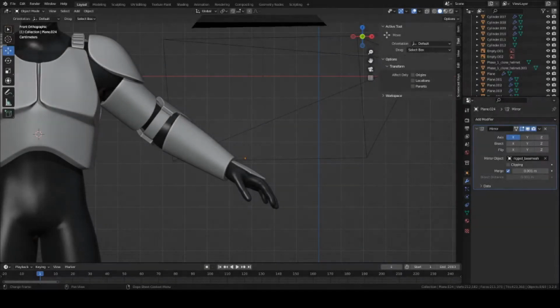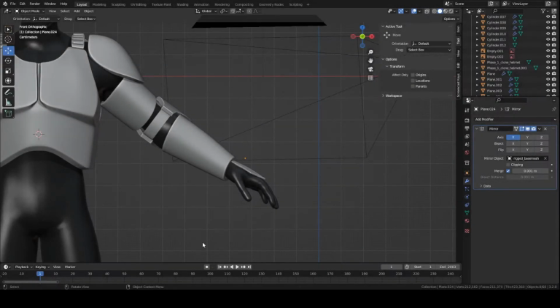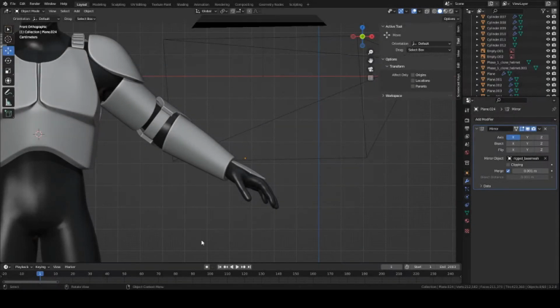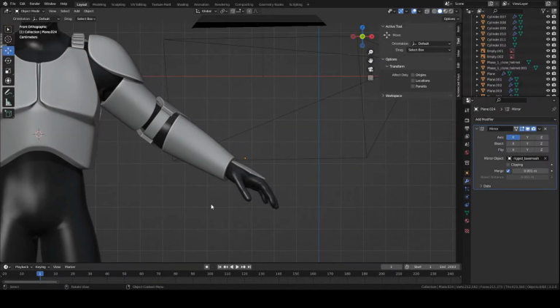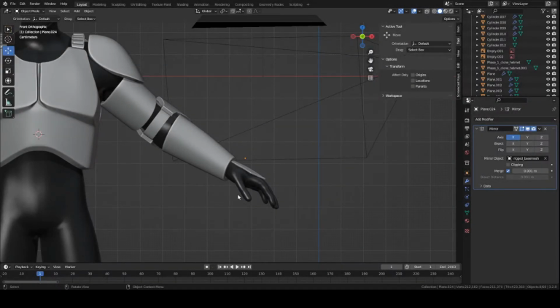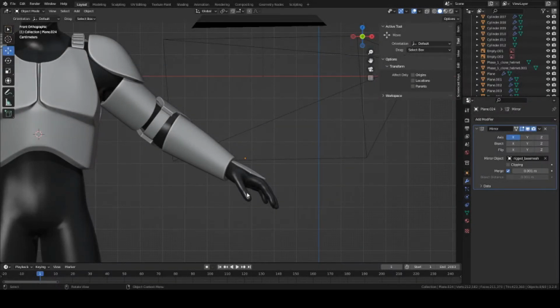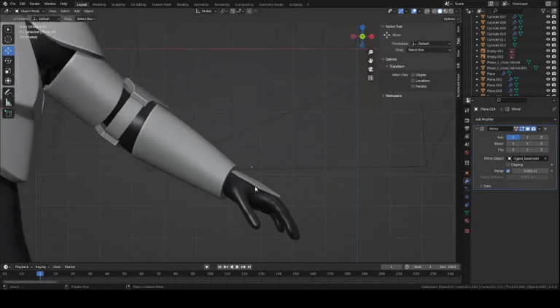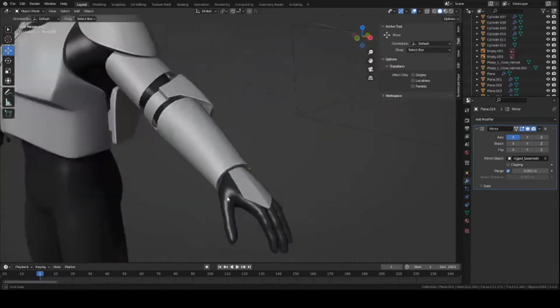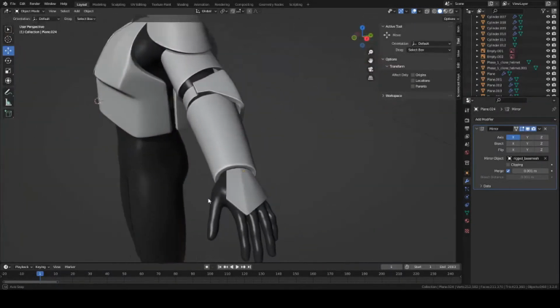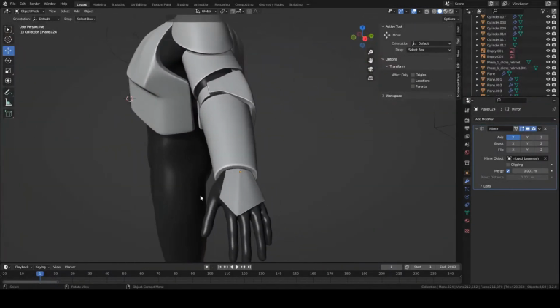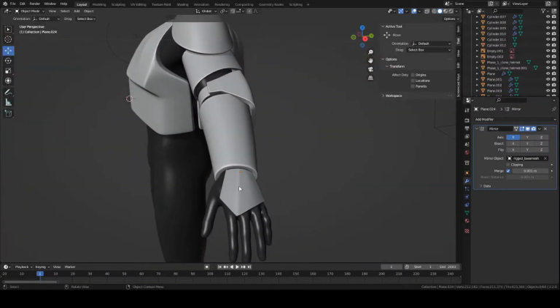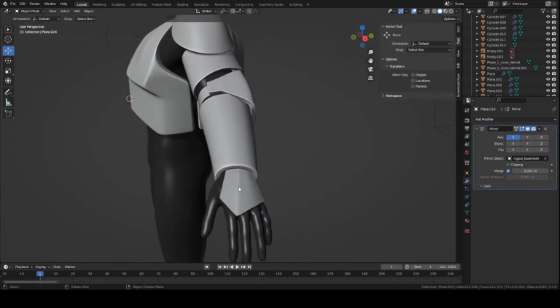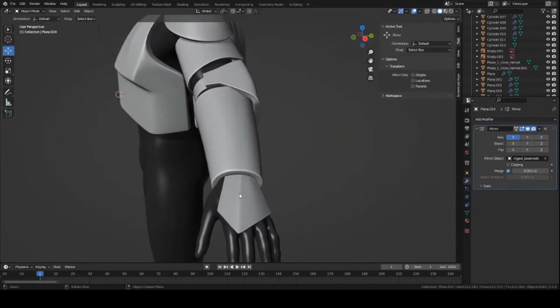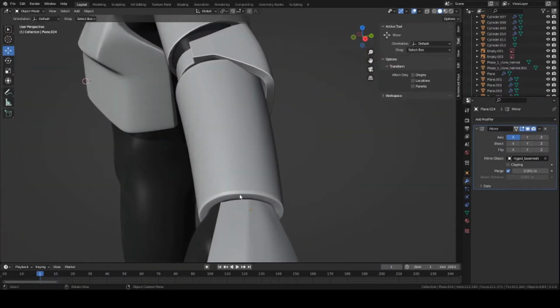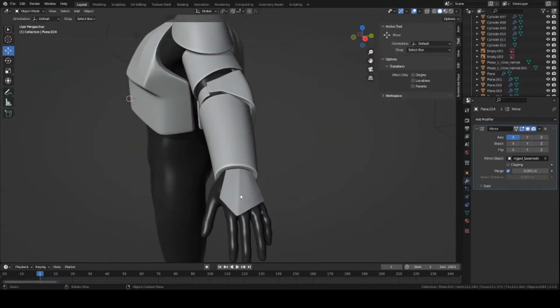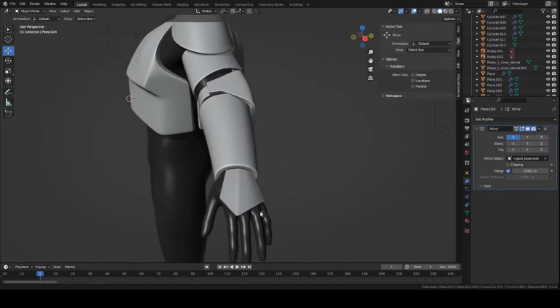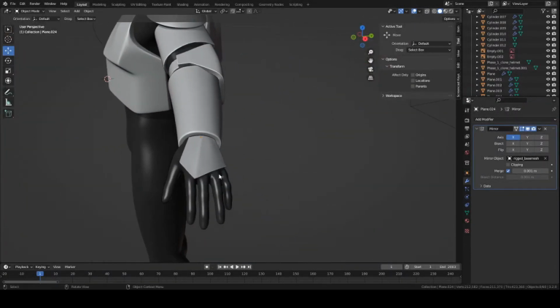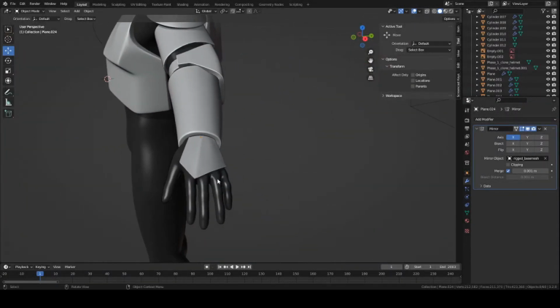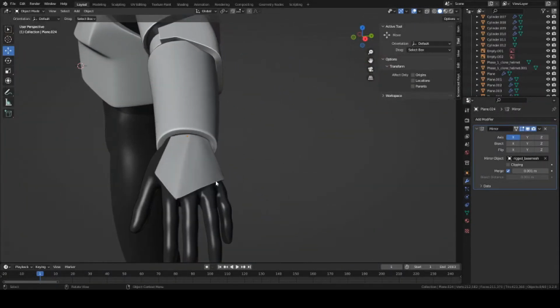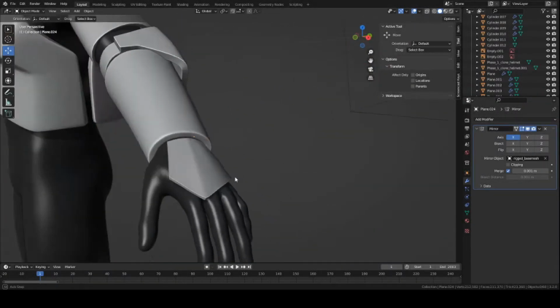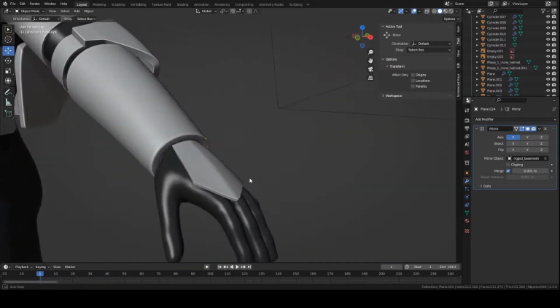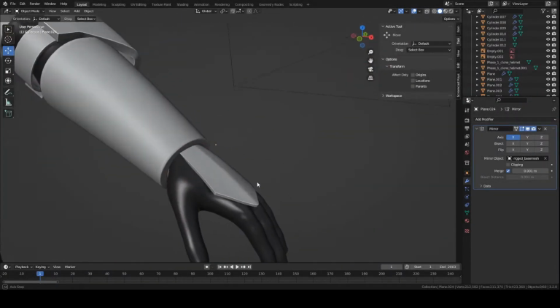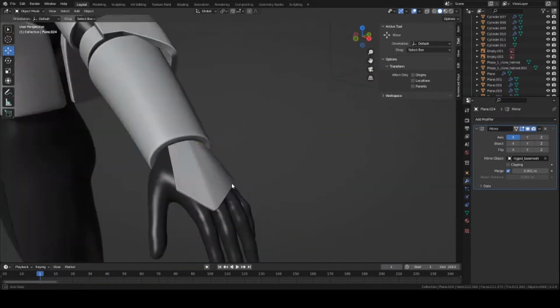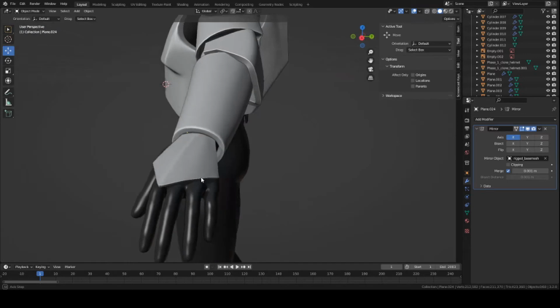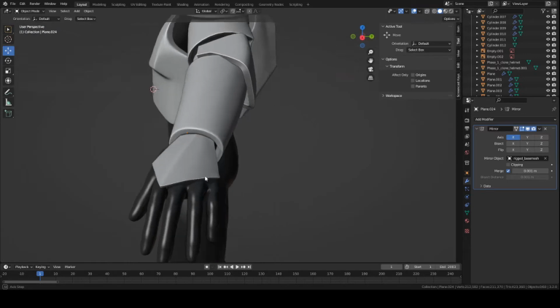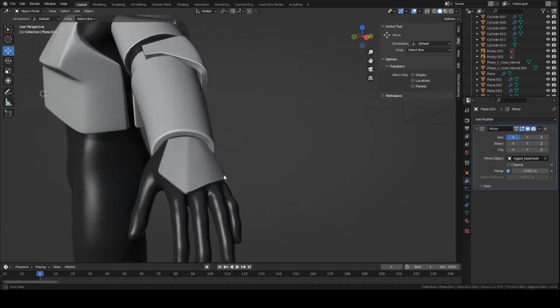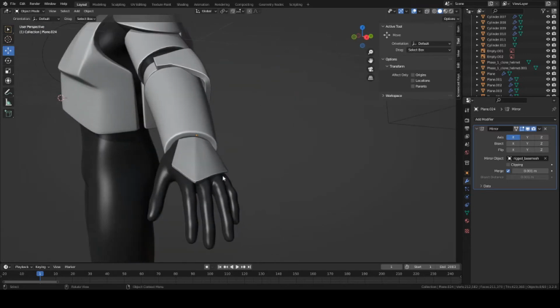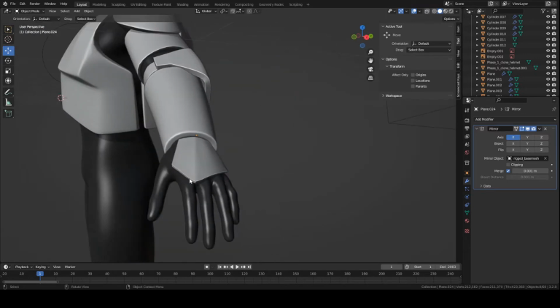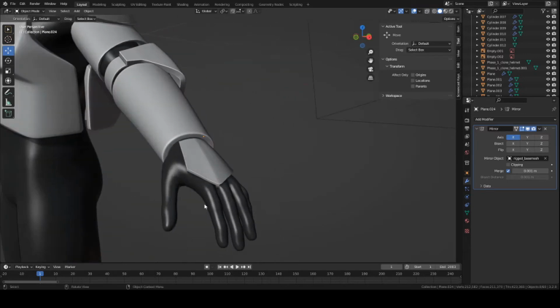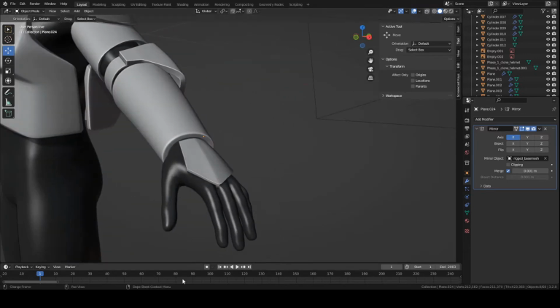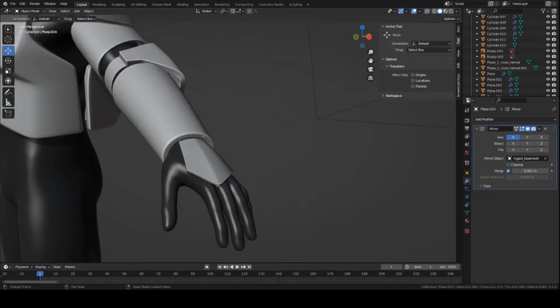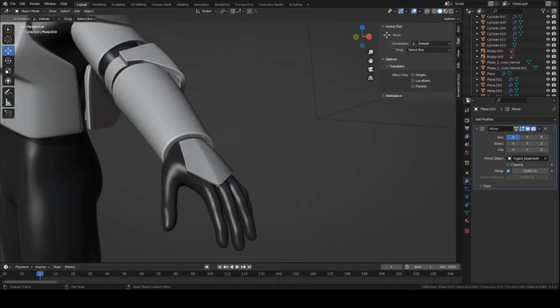Hey guys, this is Colby. Today I'm going to show you how to make the handguards for the clone trooper armor that we're currently working on. So let's get started.